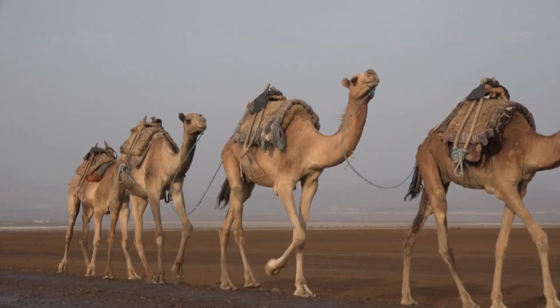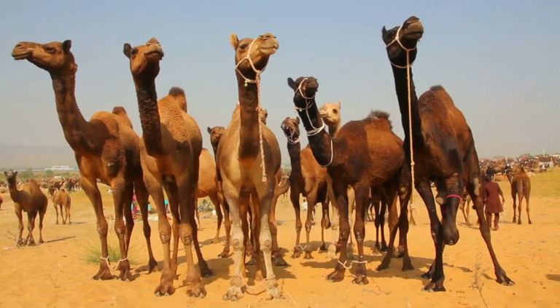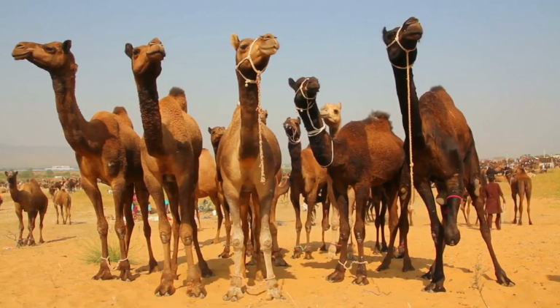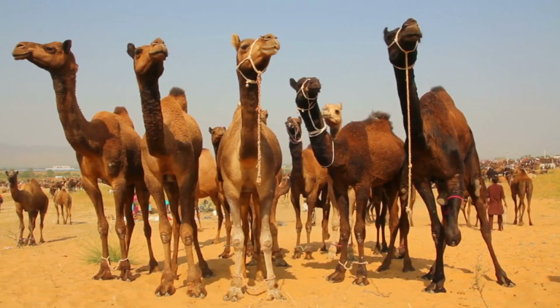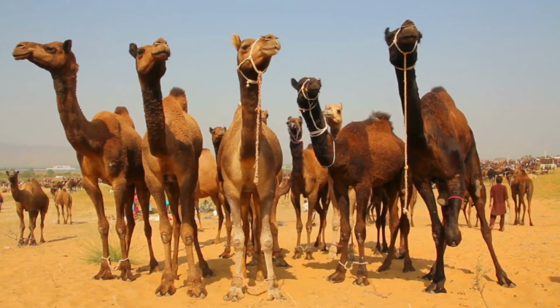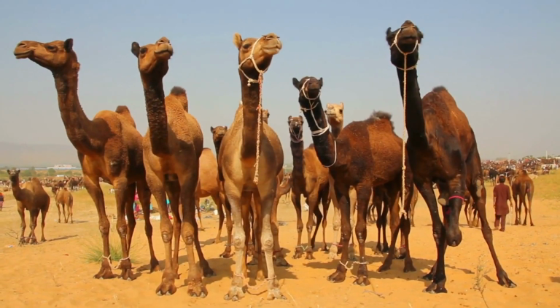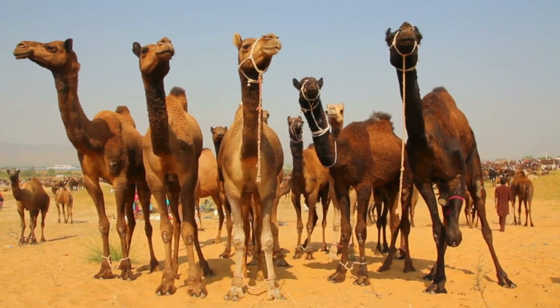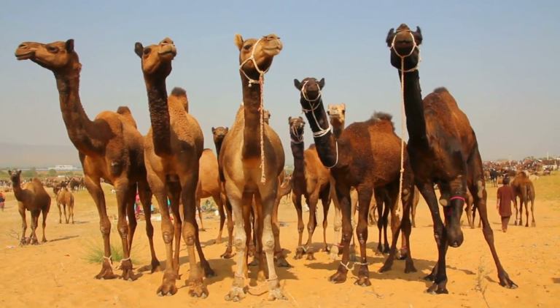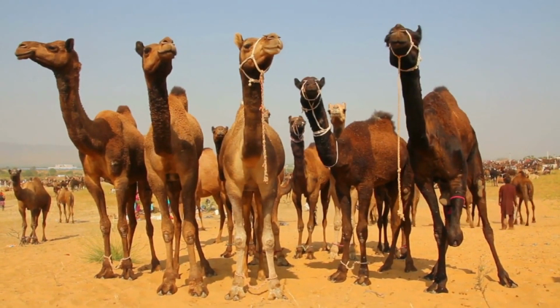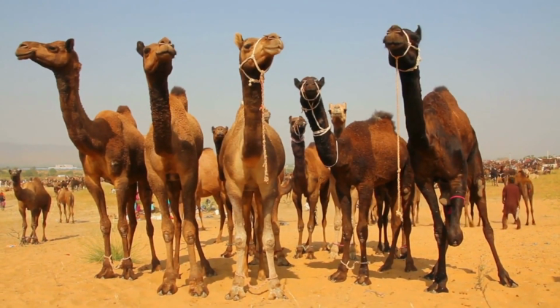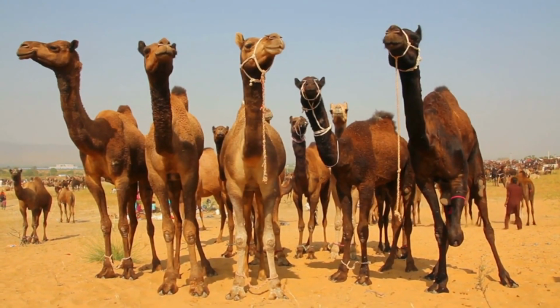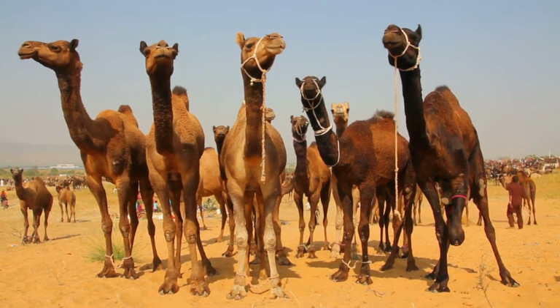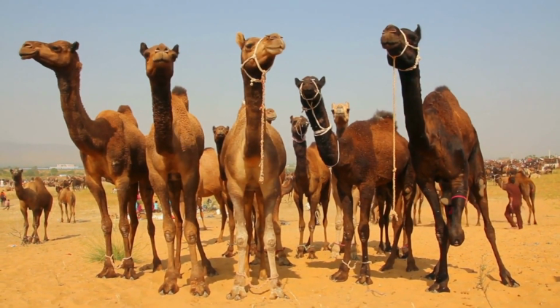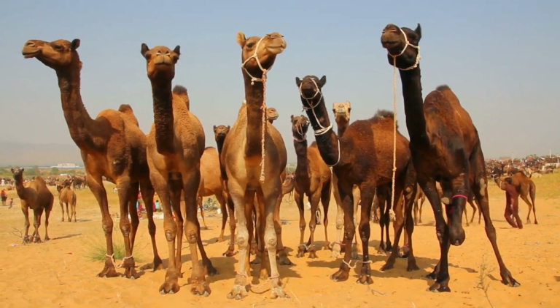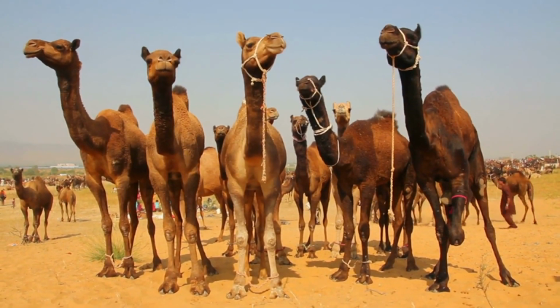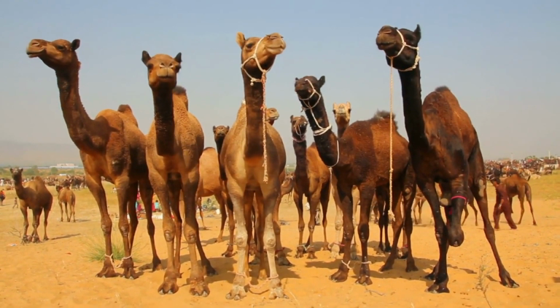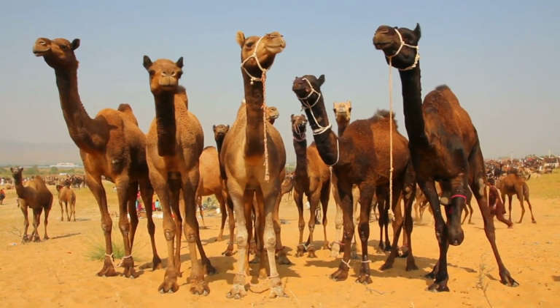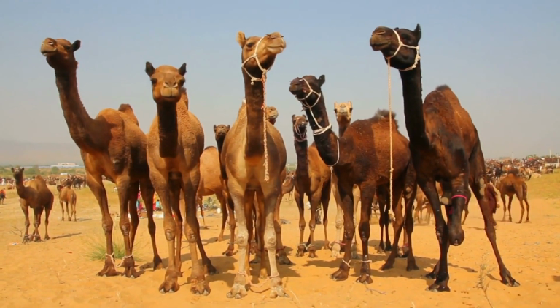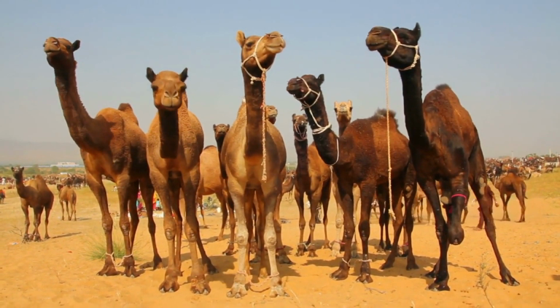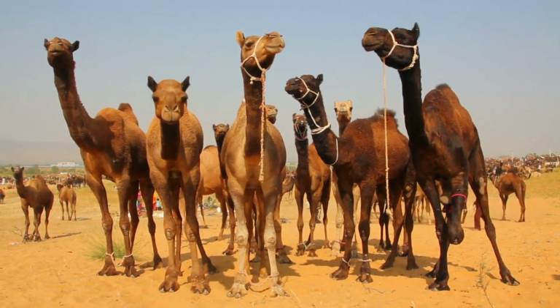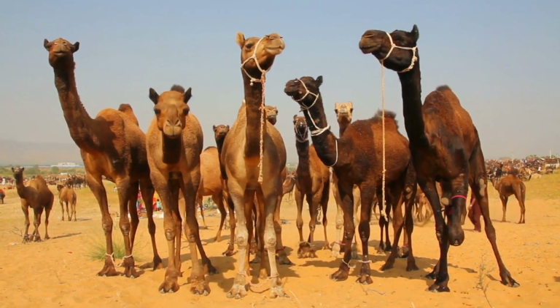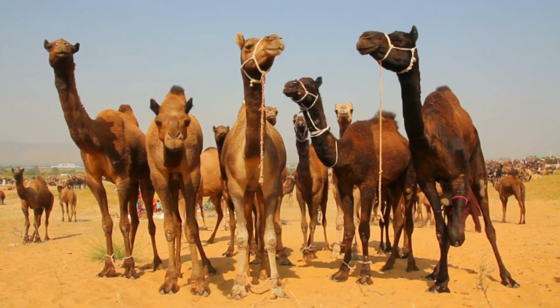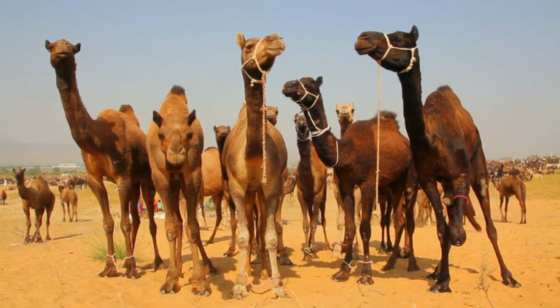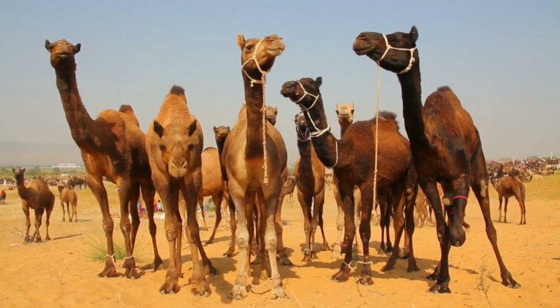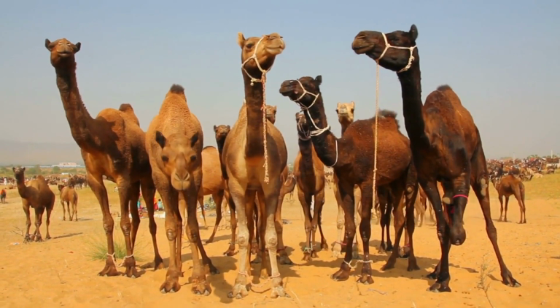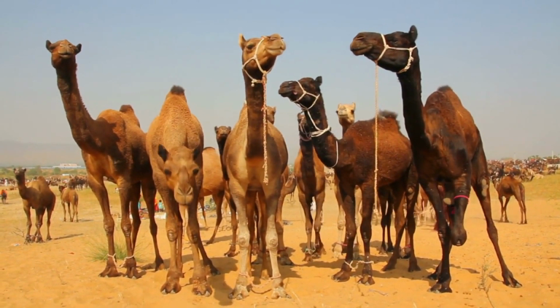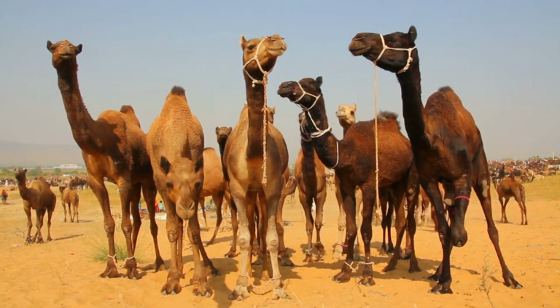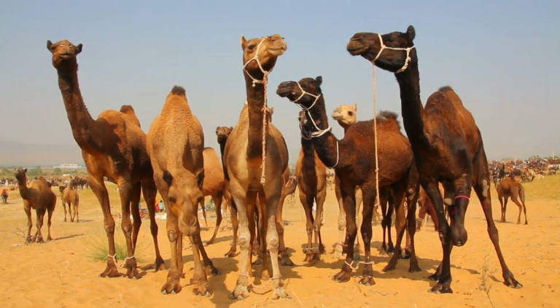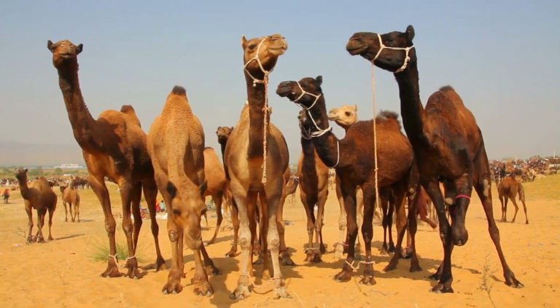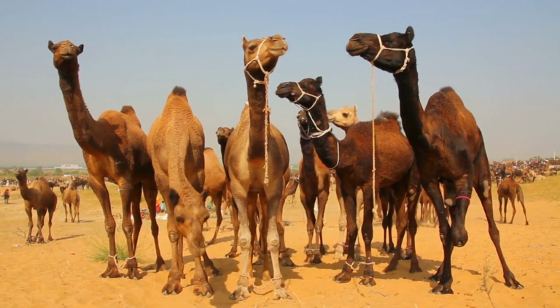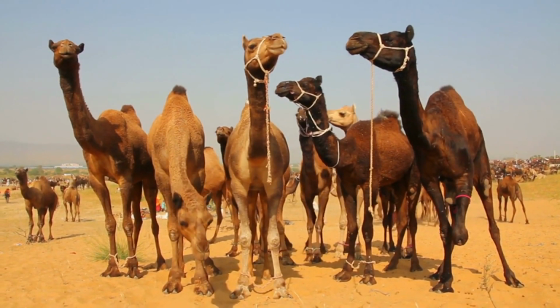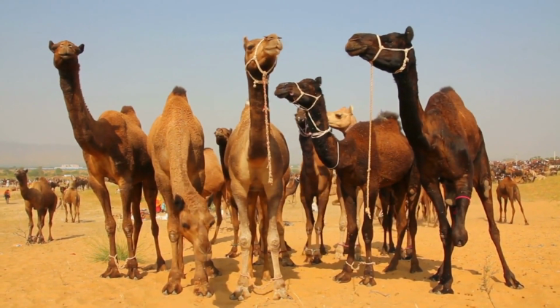Camels belong to the camelidae family, which also includes llamas, alpacas, and guanacos.